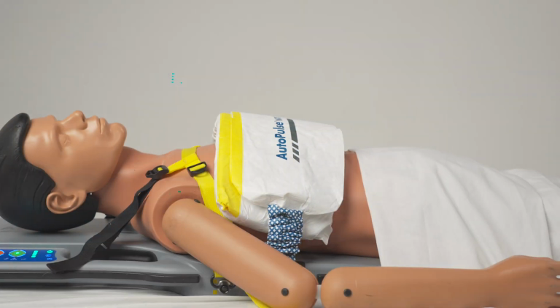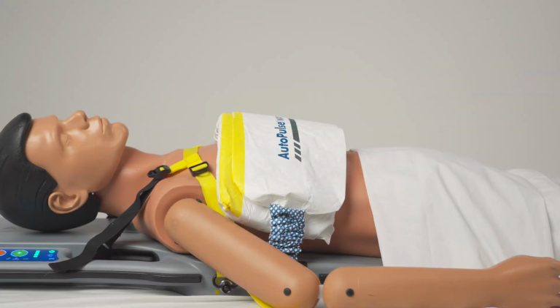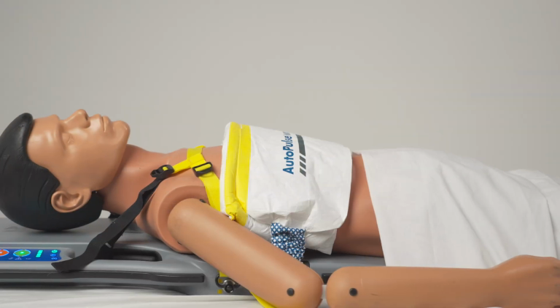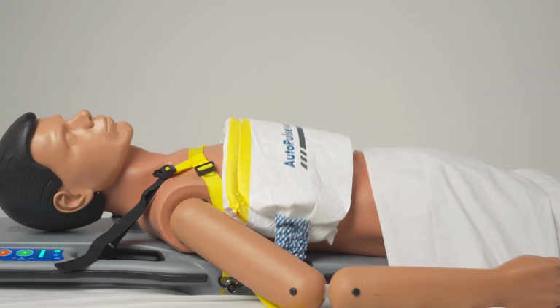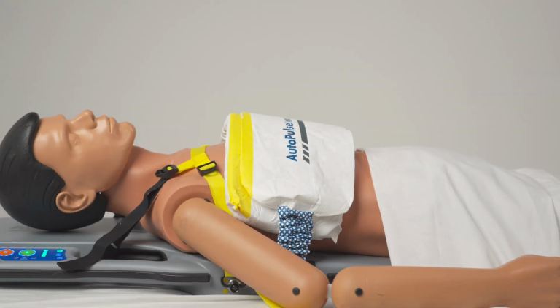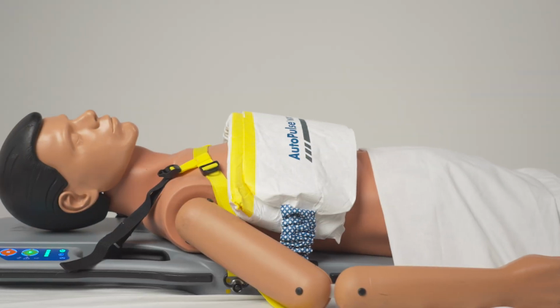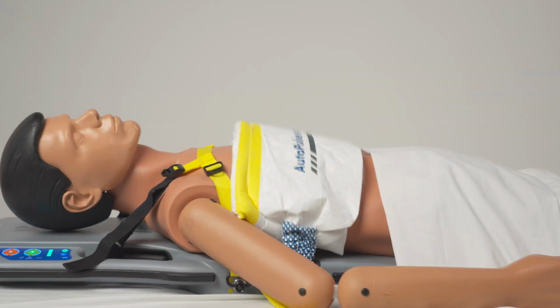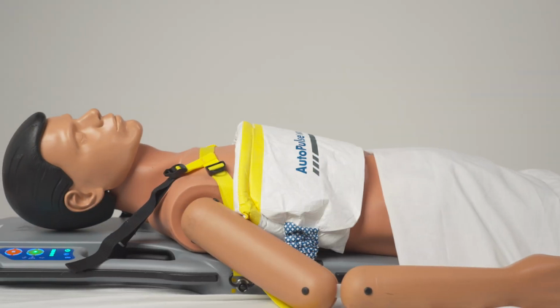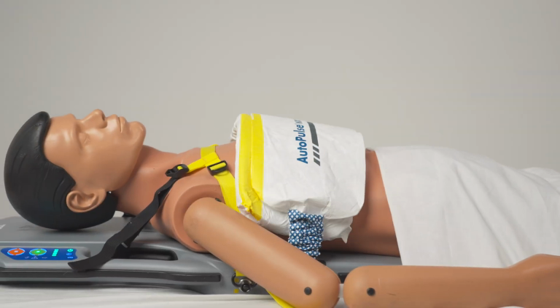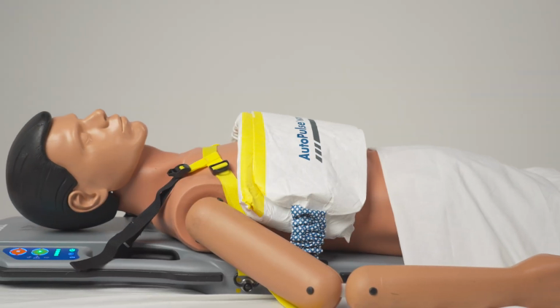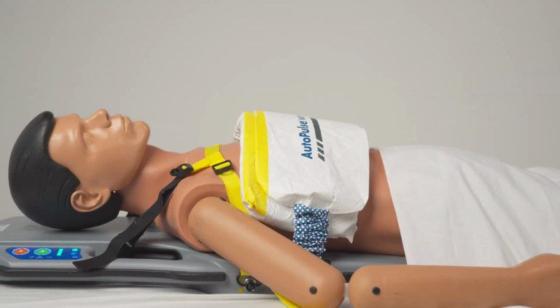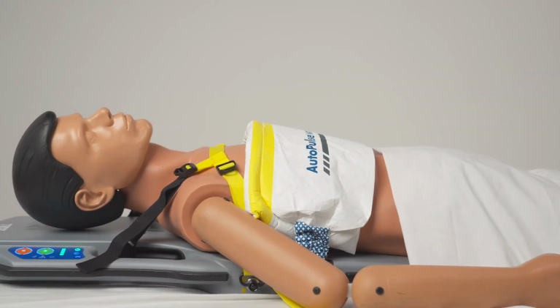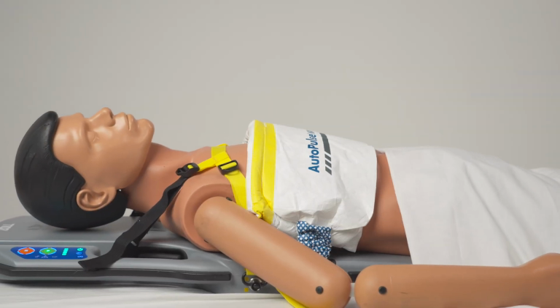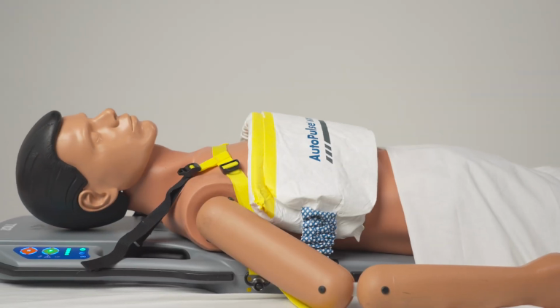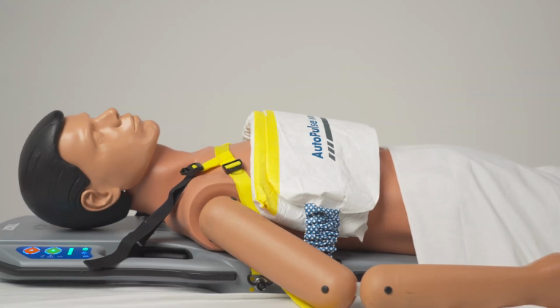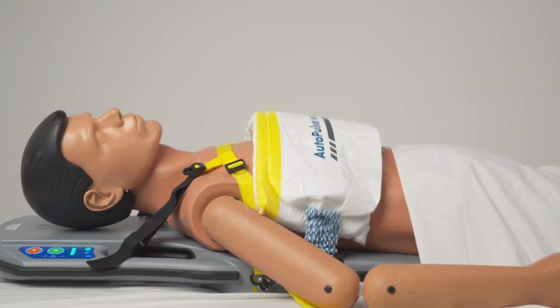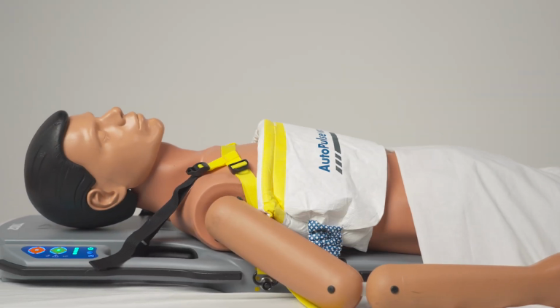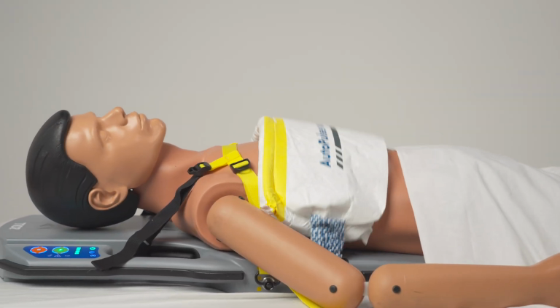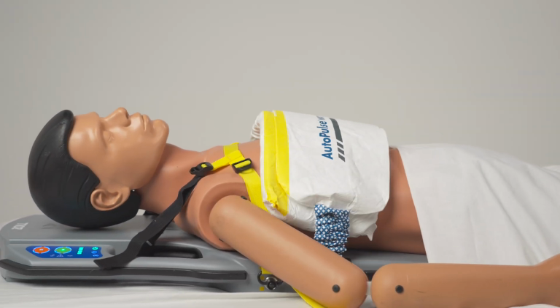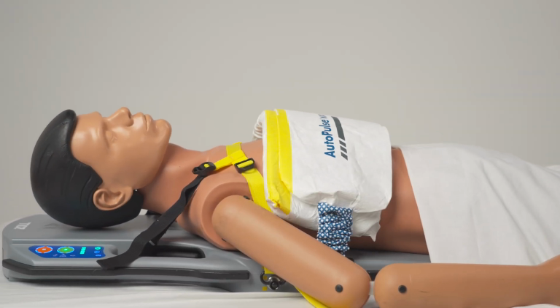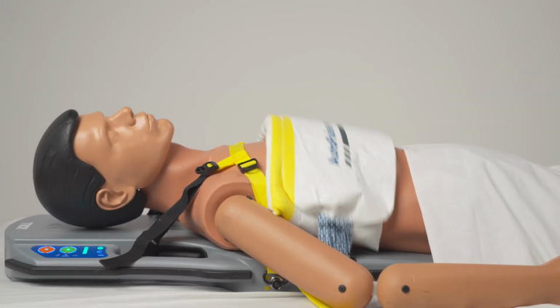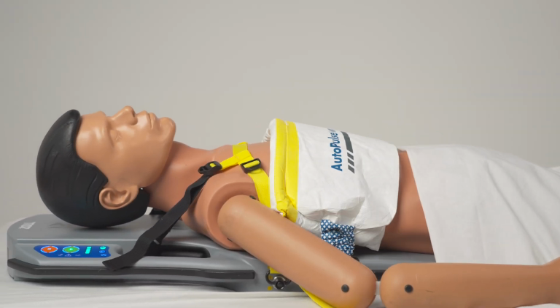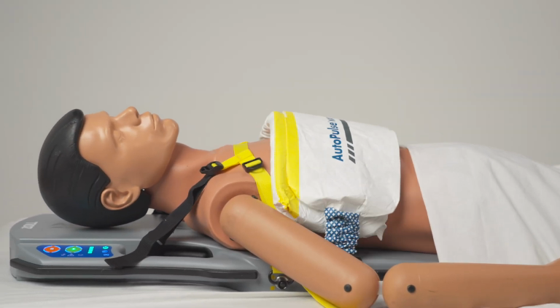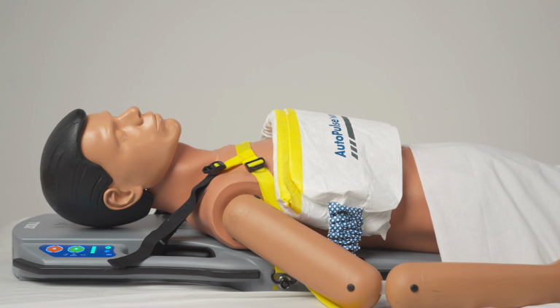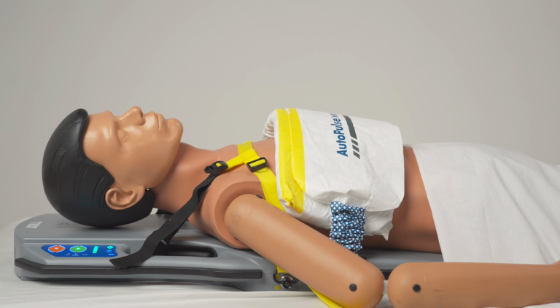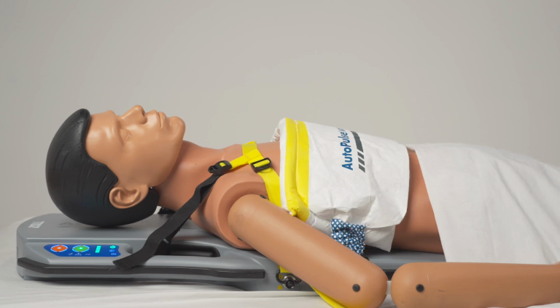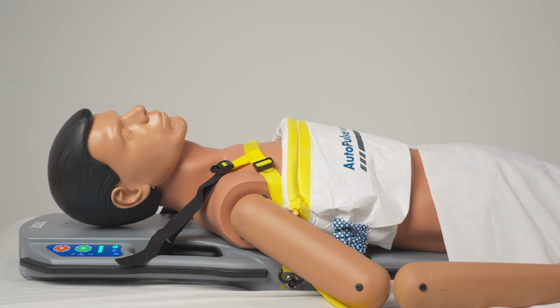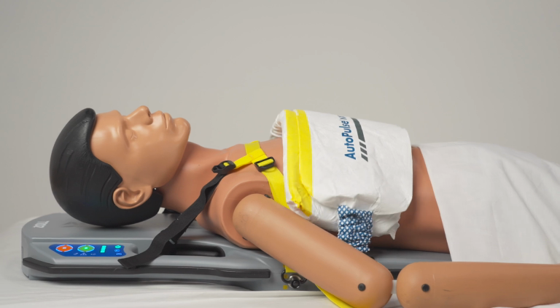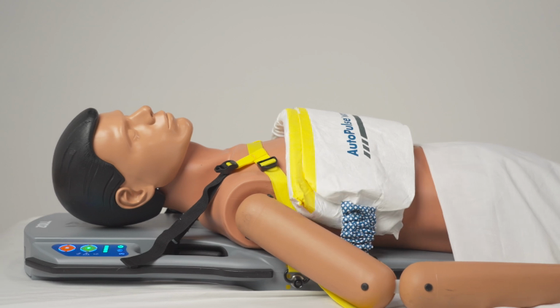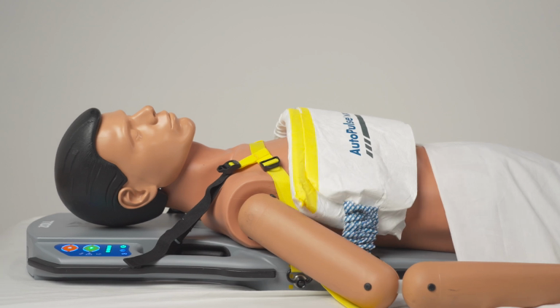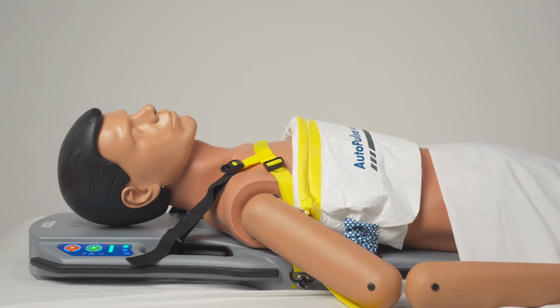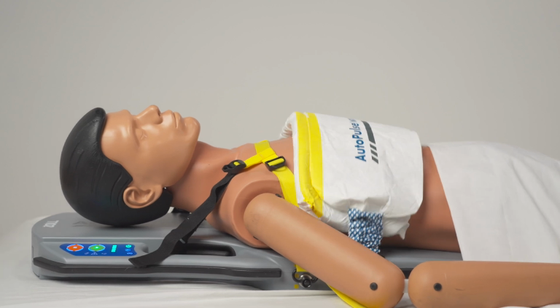We have now reviewed hospital deployment of the AutoPulse NXT Resuscitation System.